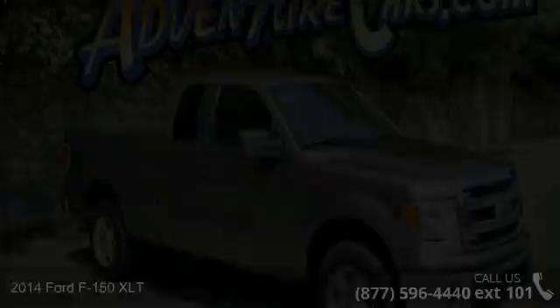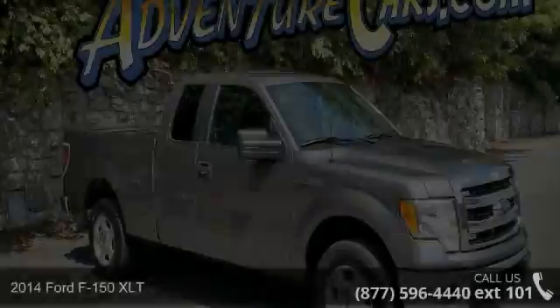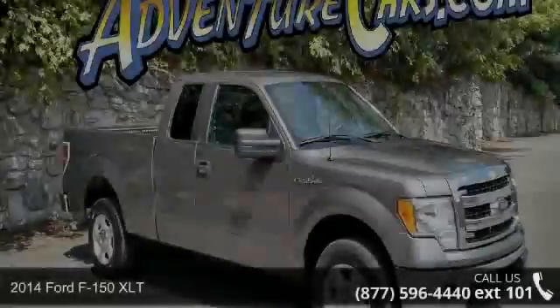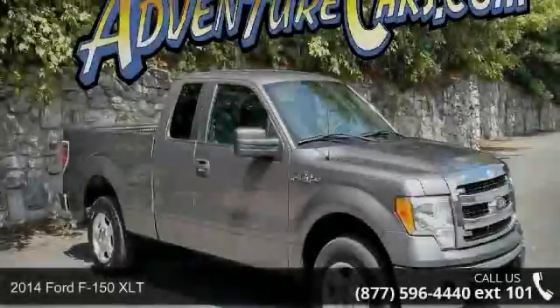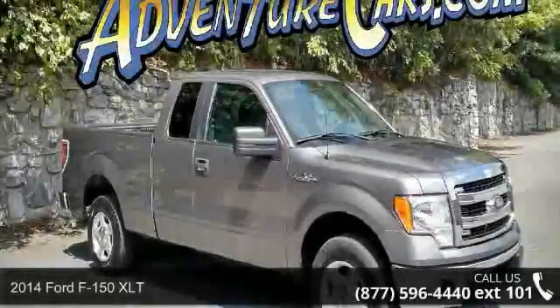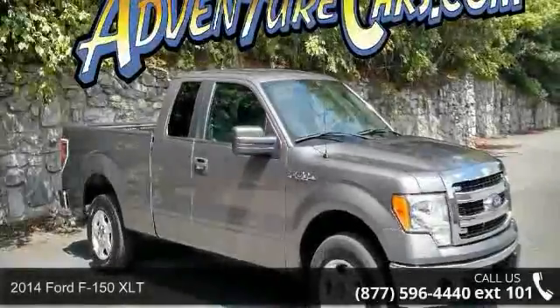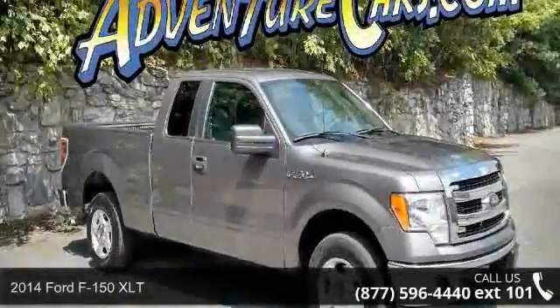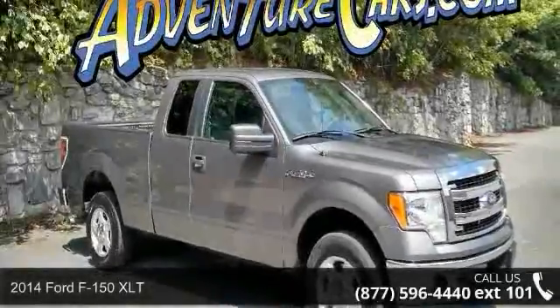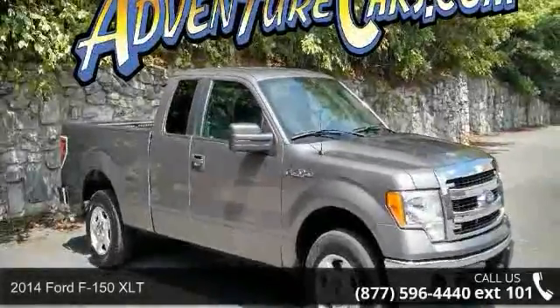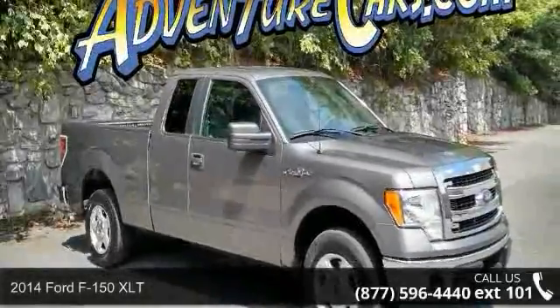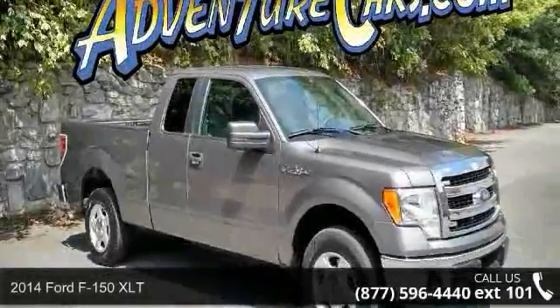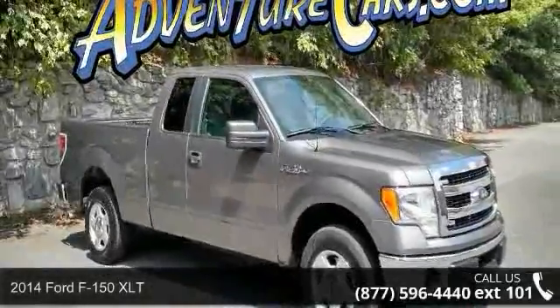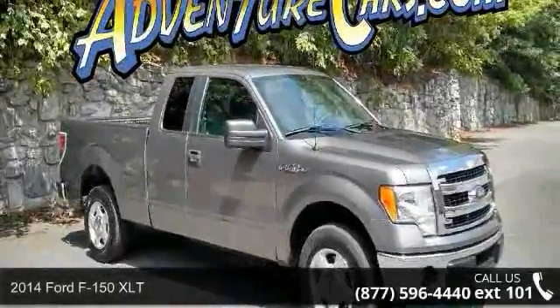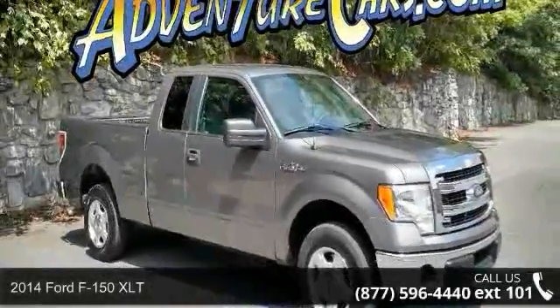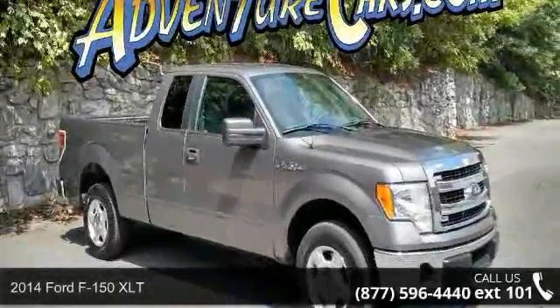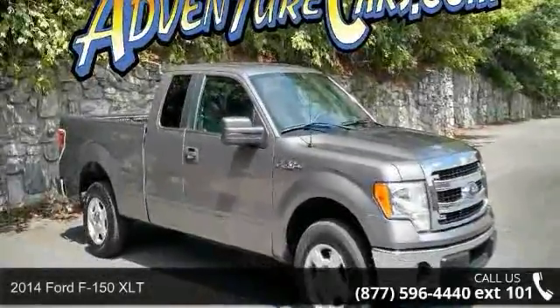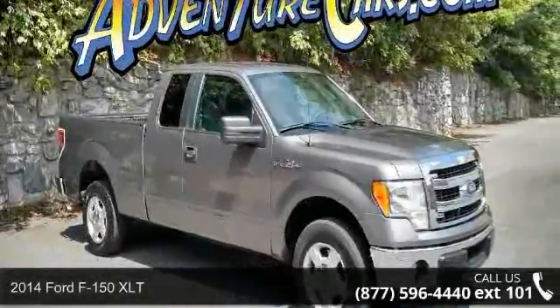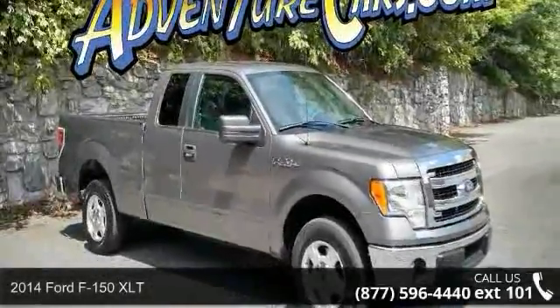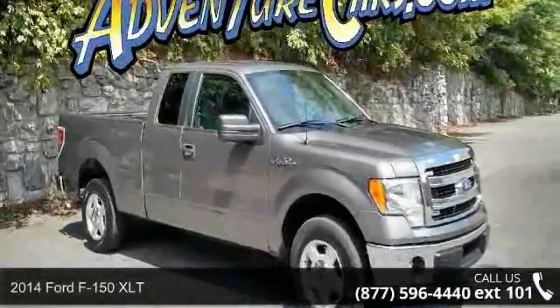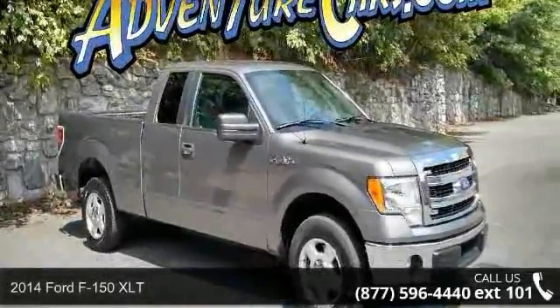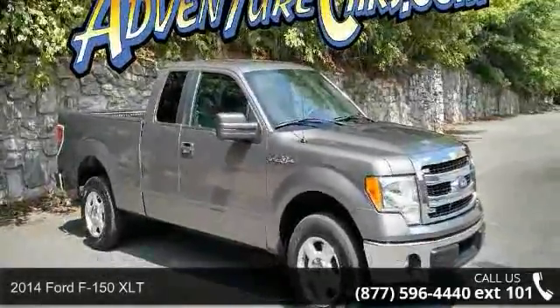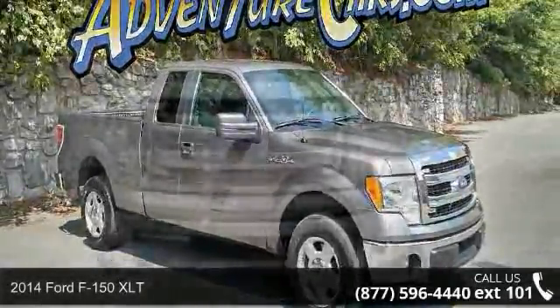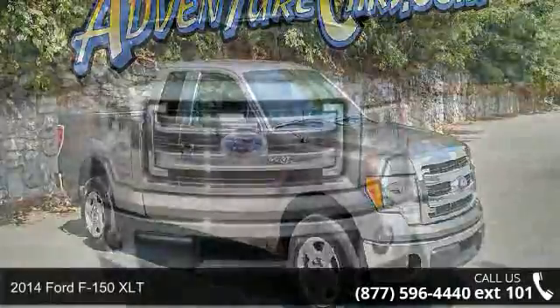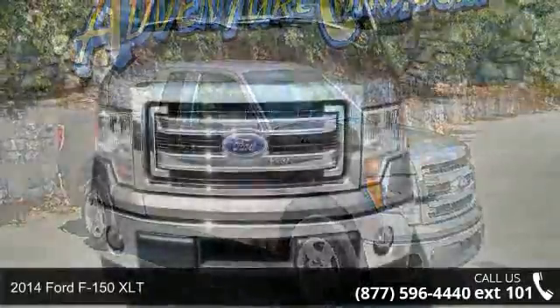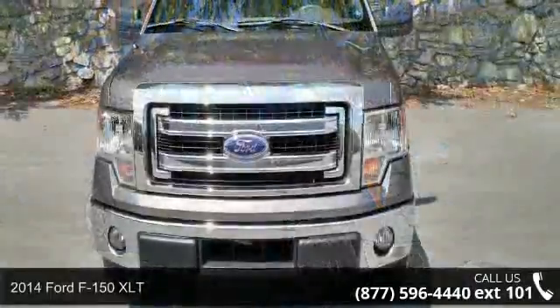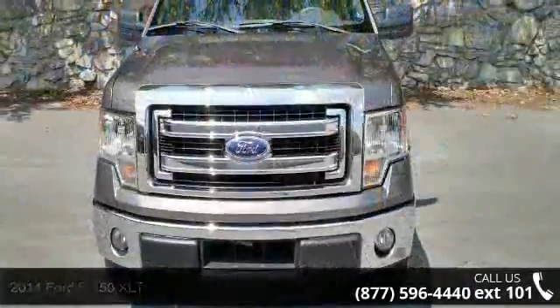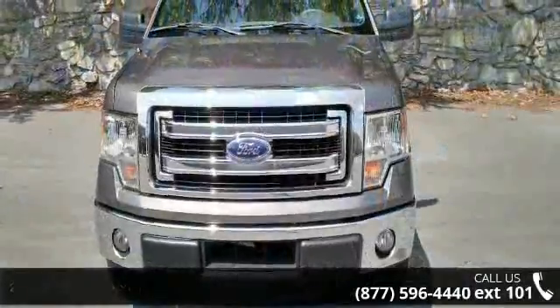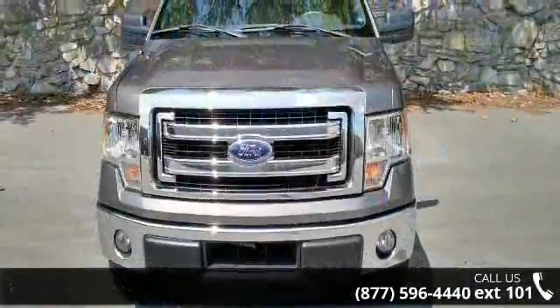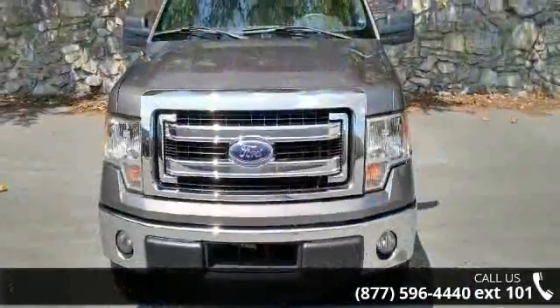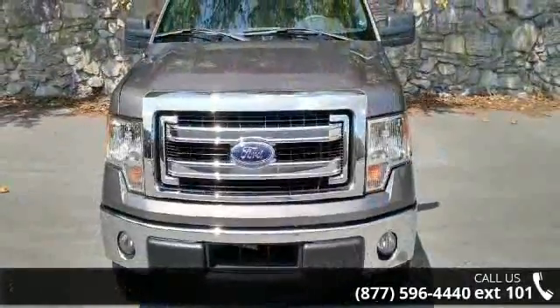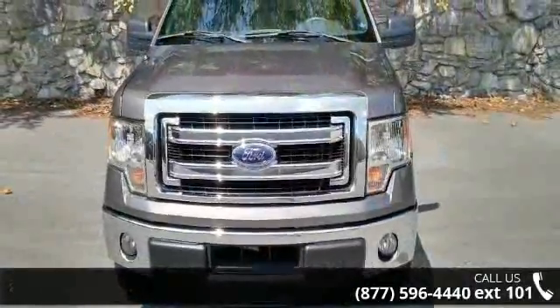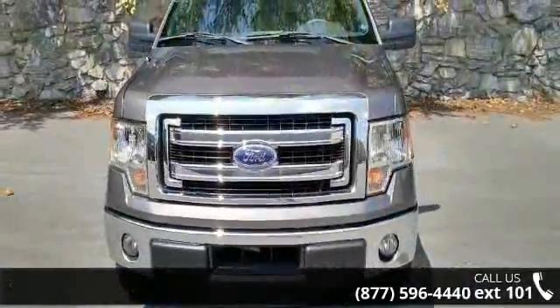Step into the 2014 Ford F-150 XLT. If you are looking for a first-rate auto, this one could be yours today.